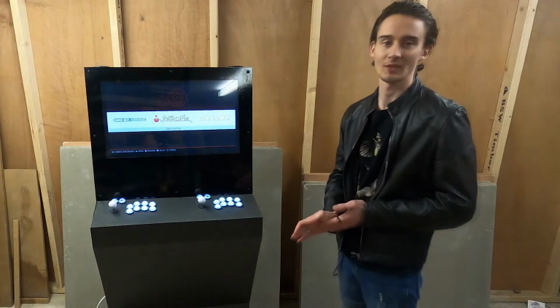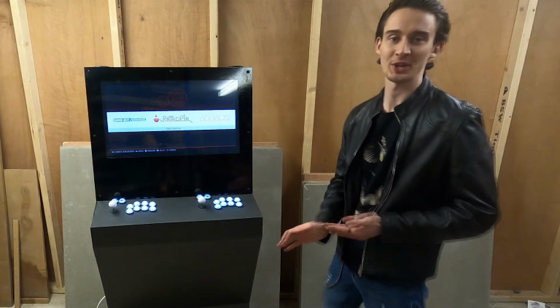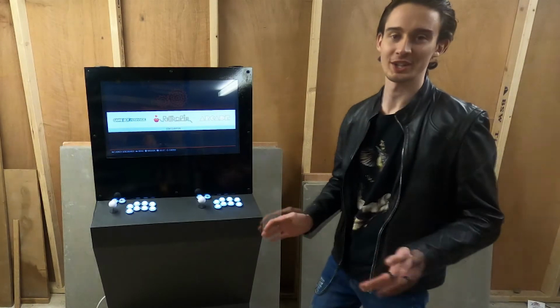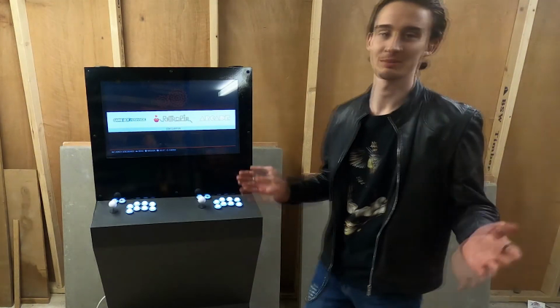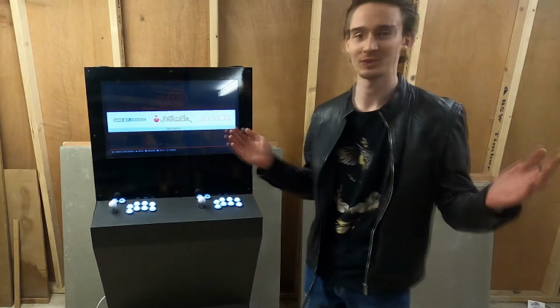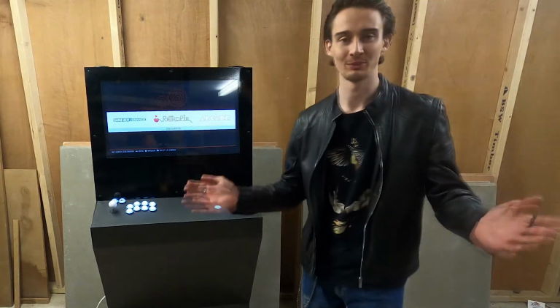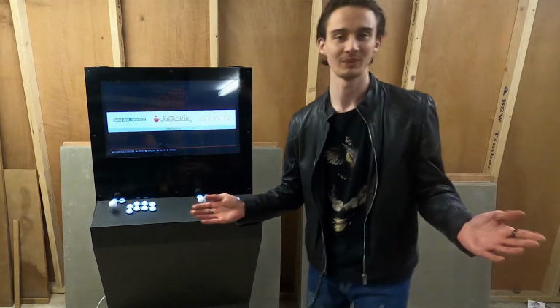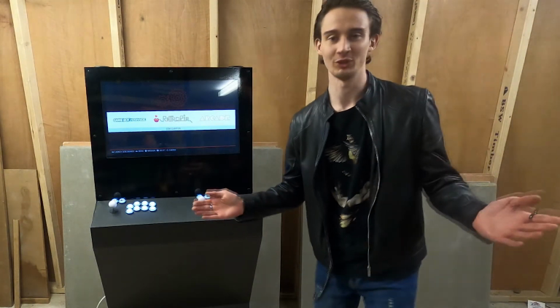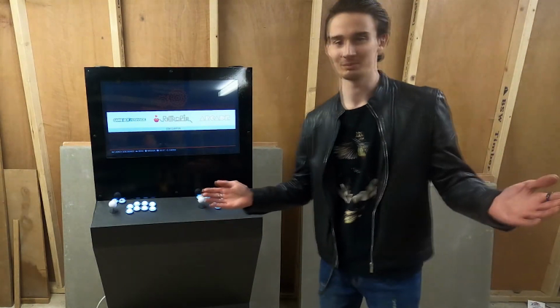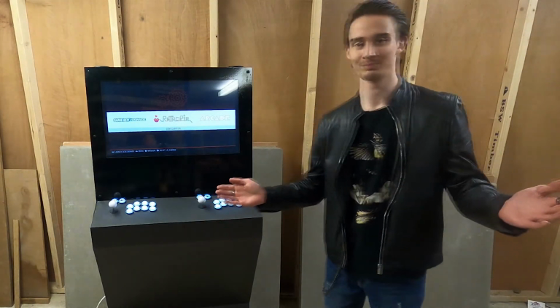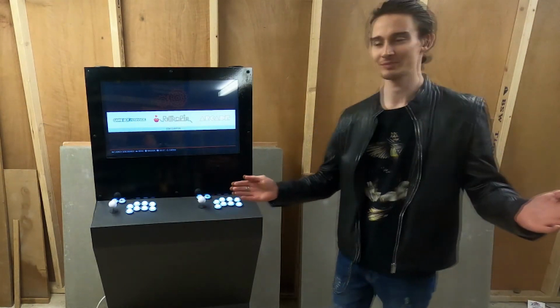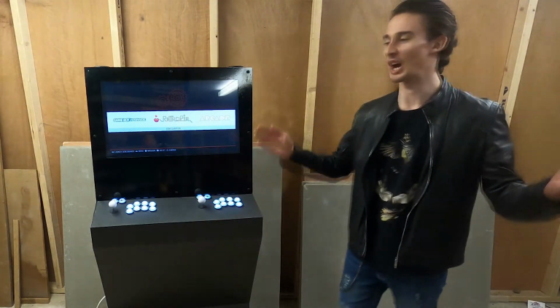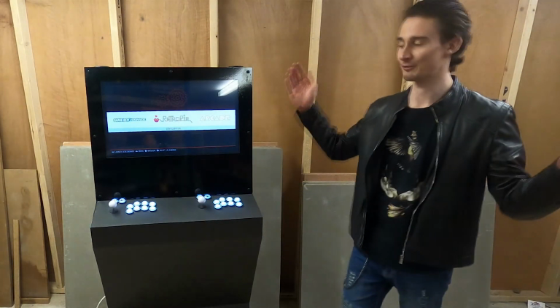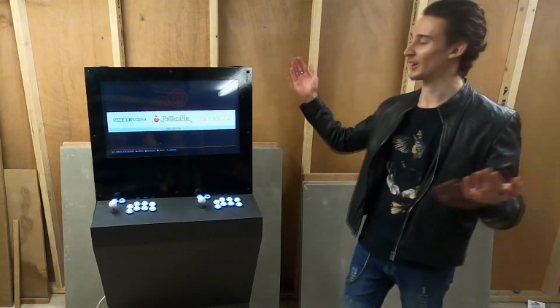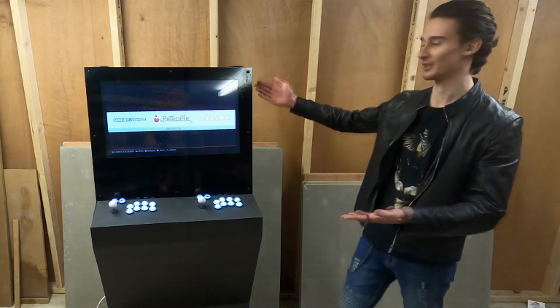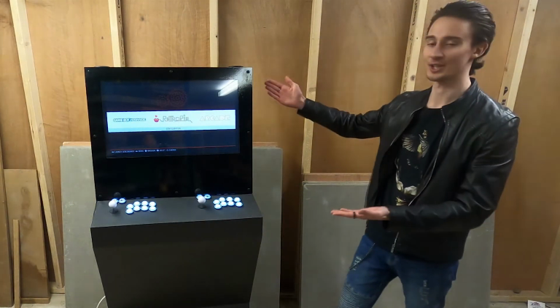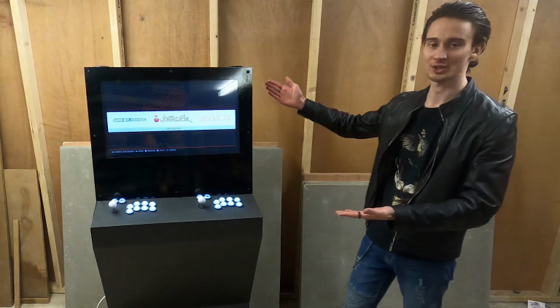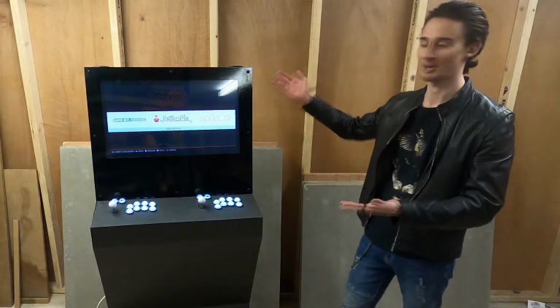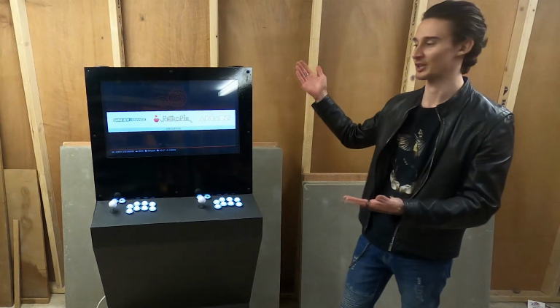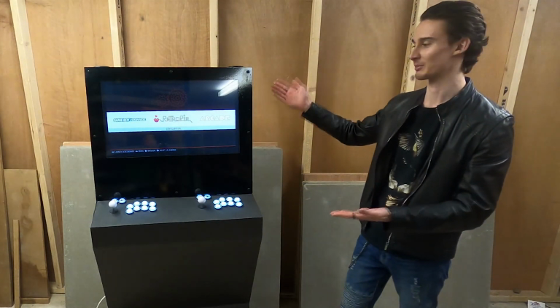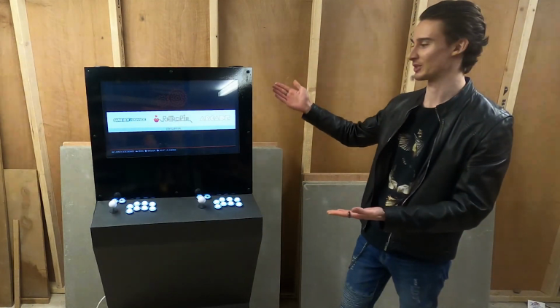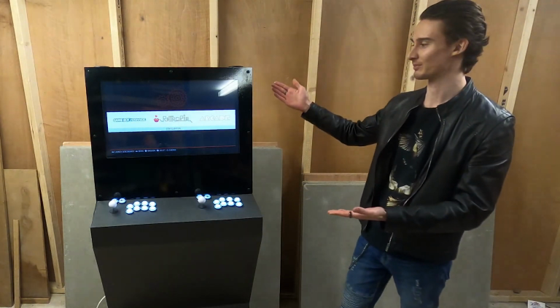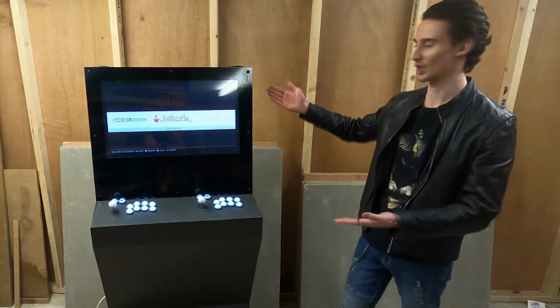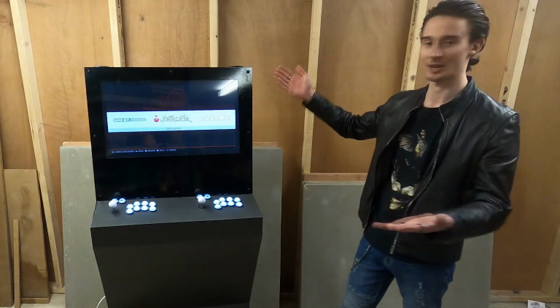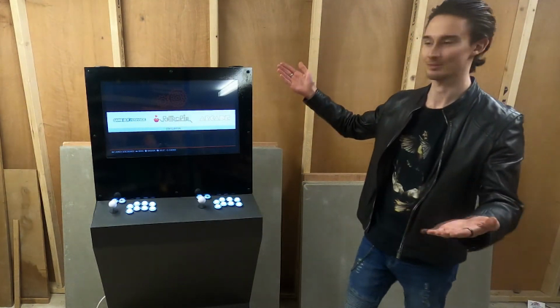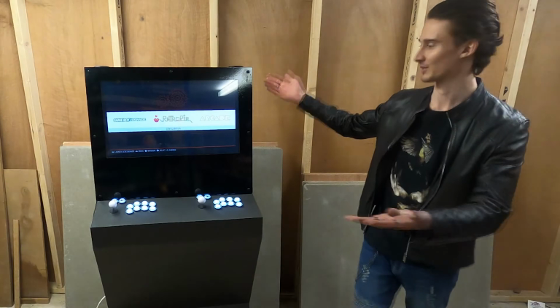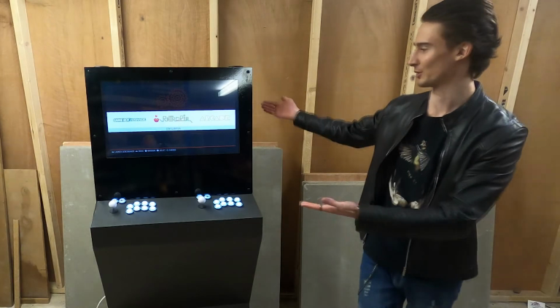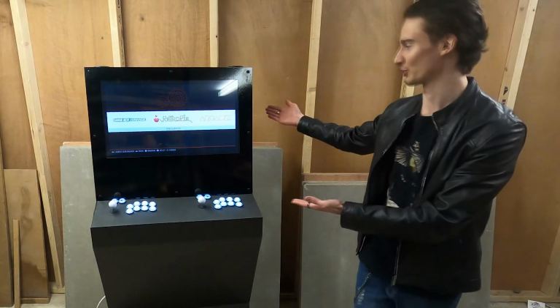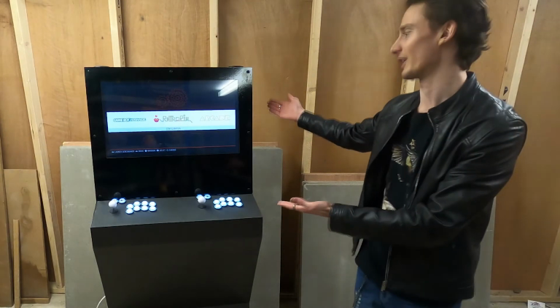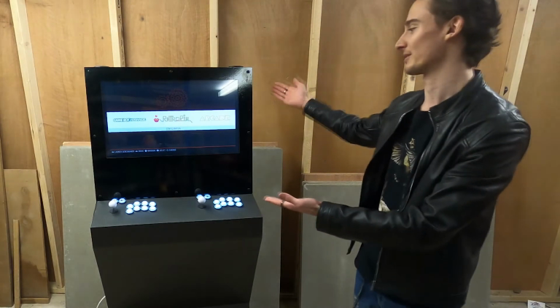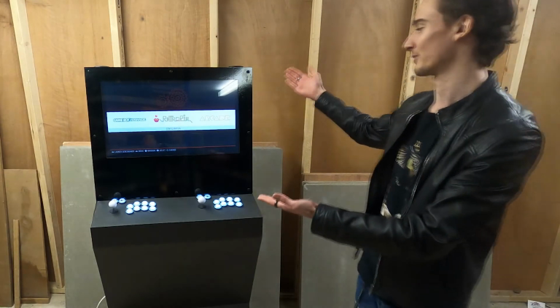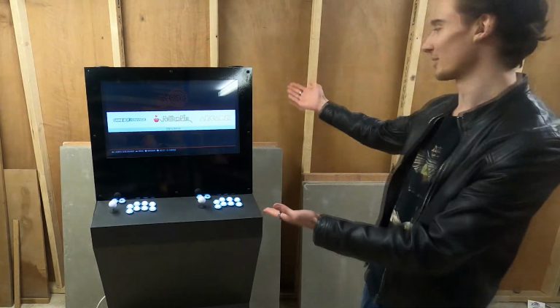Okay guys, I've done it. I've finally finished my LPA machine. Check it out. Looks great, right?